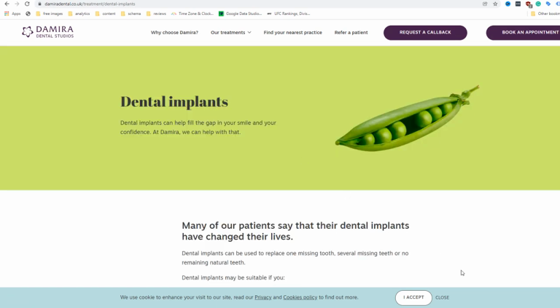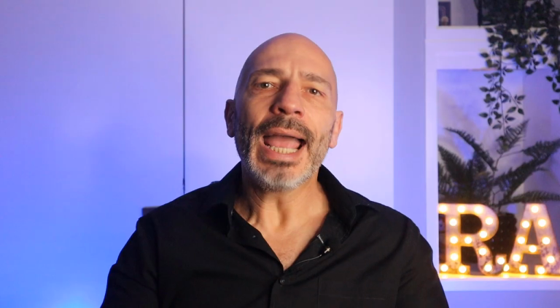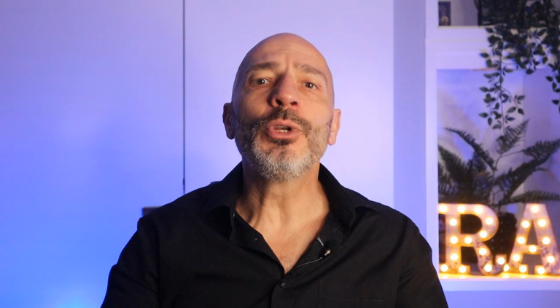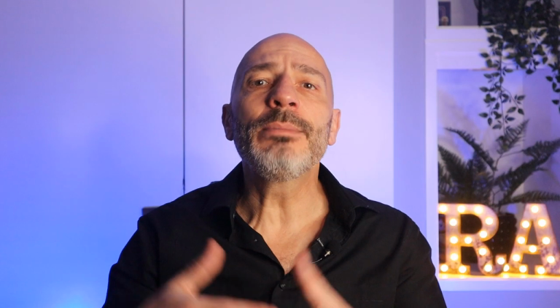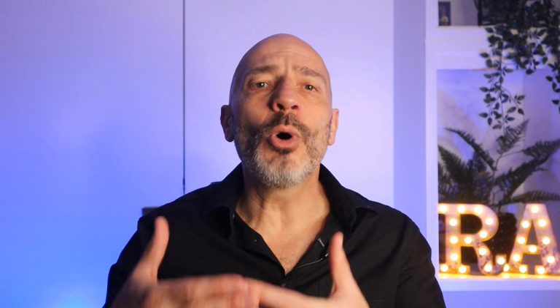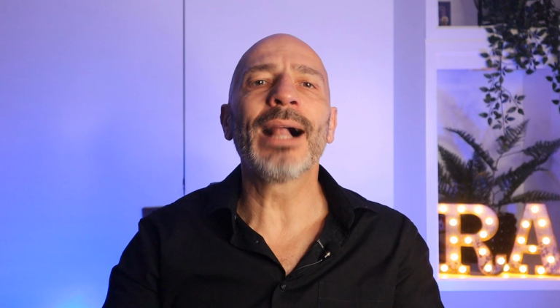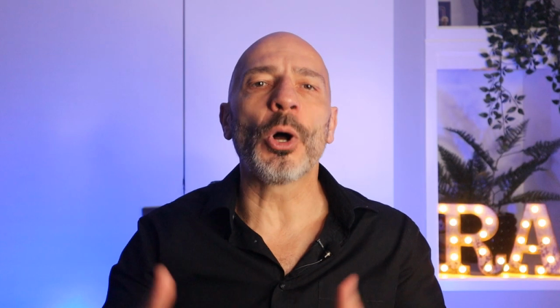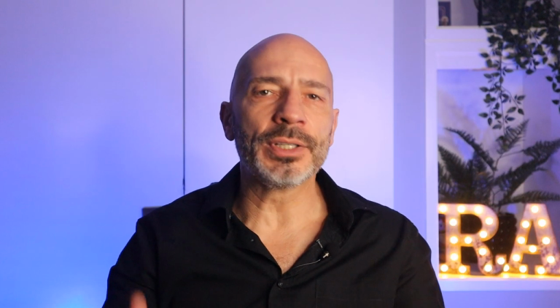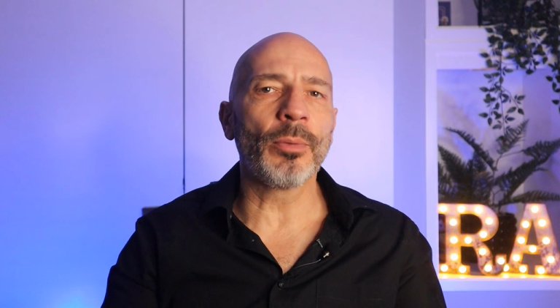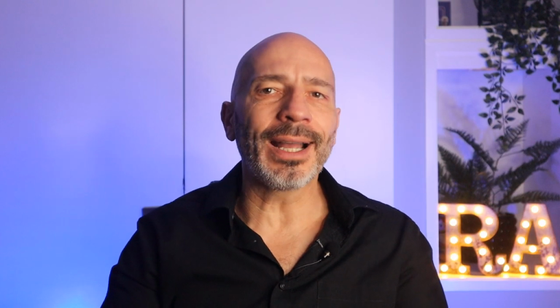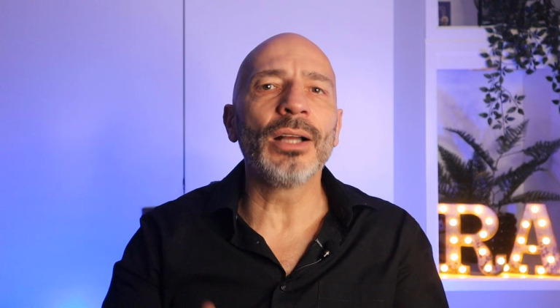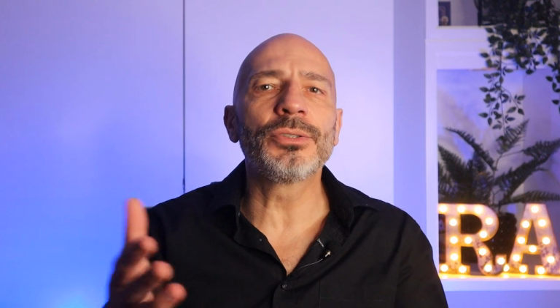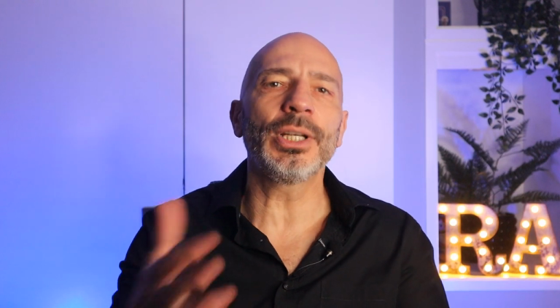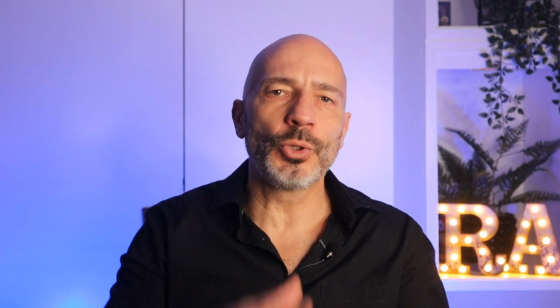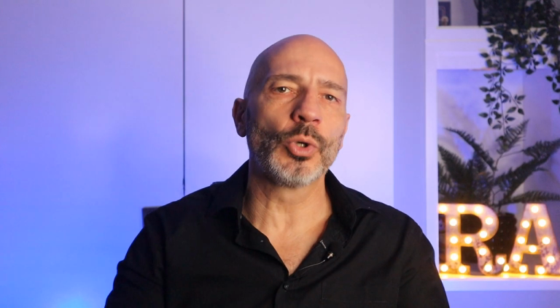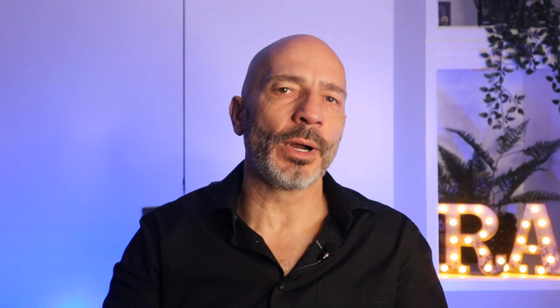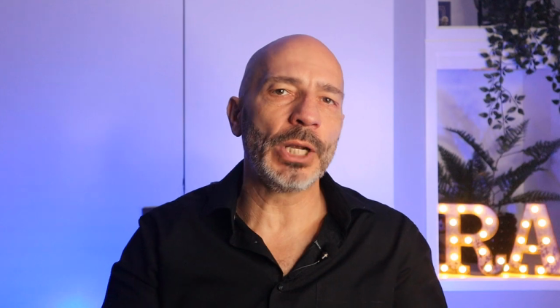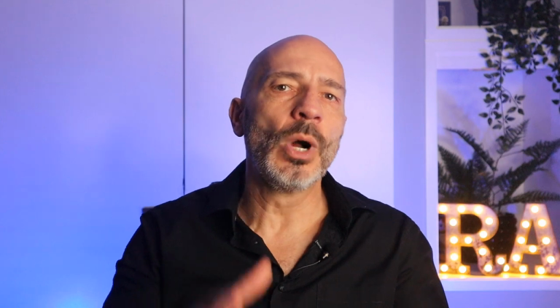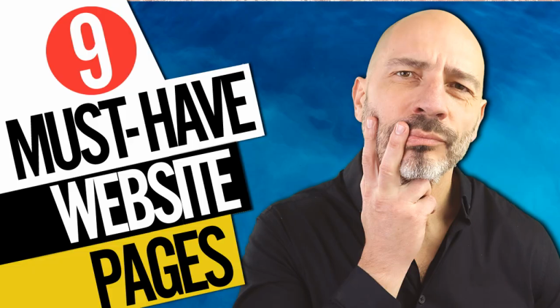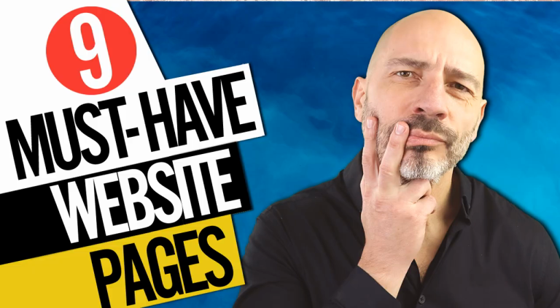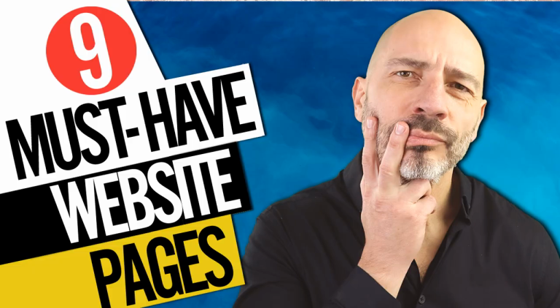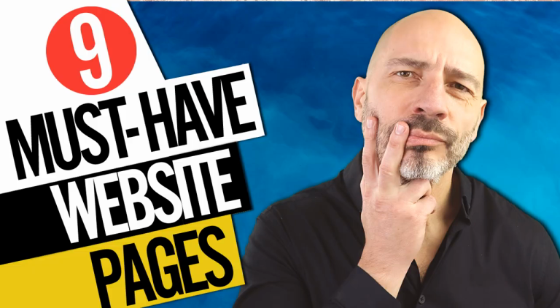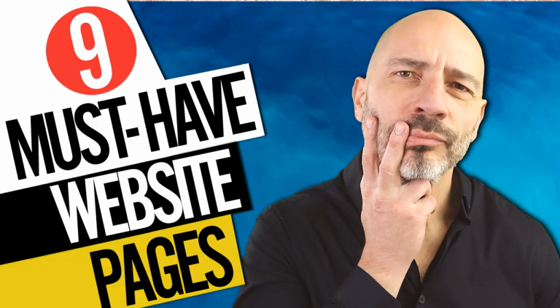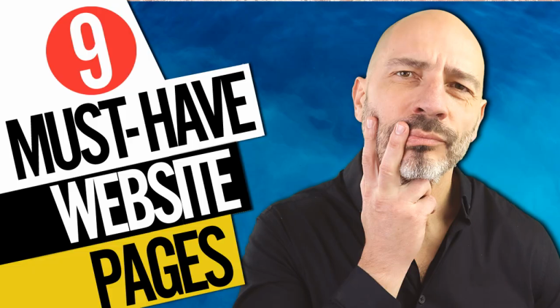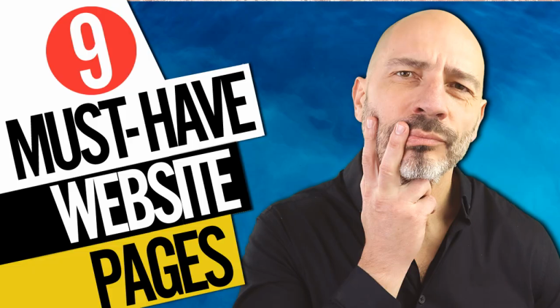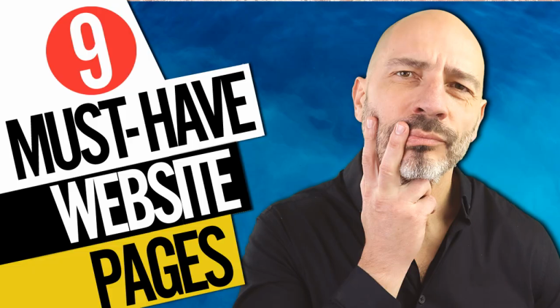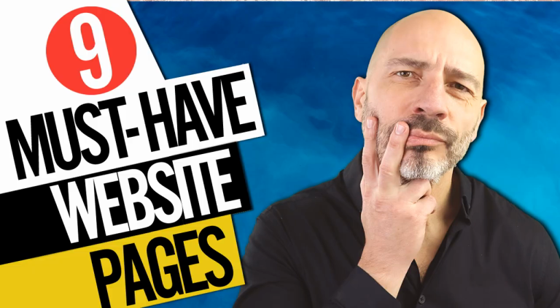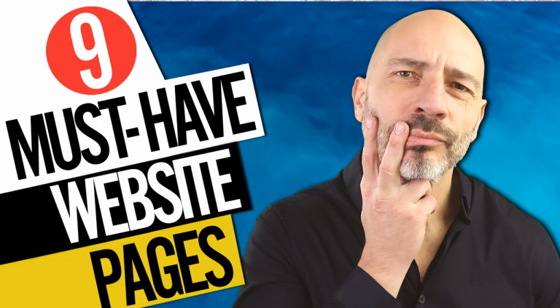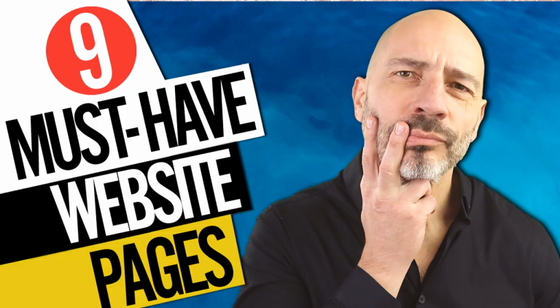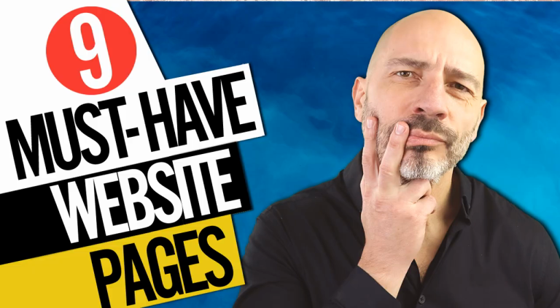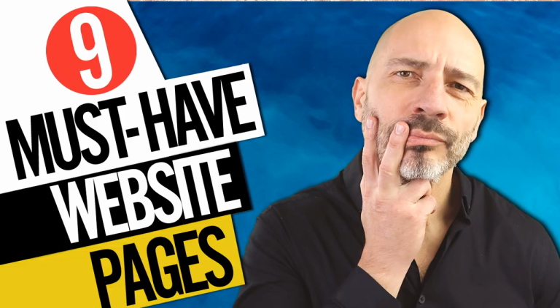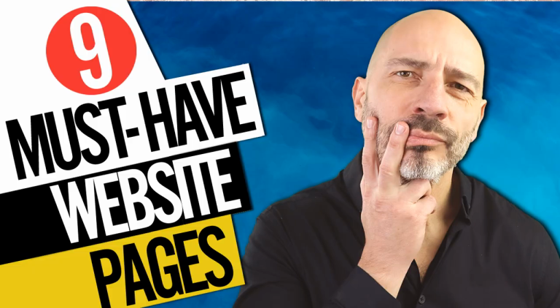If you need more help on this topic, I suggest you watch my video 'Nine Must-Have Pages for a Local Website'.